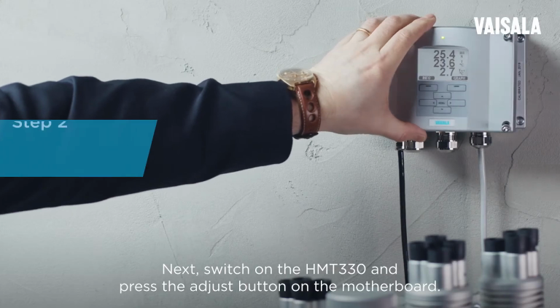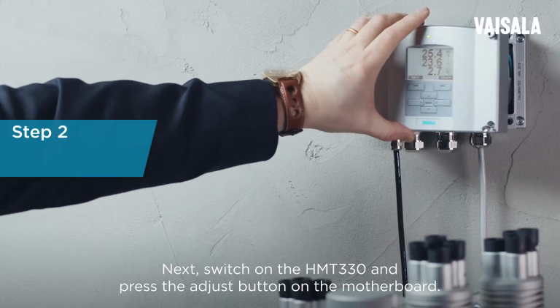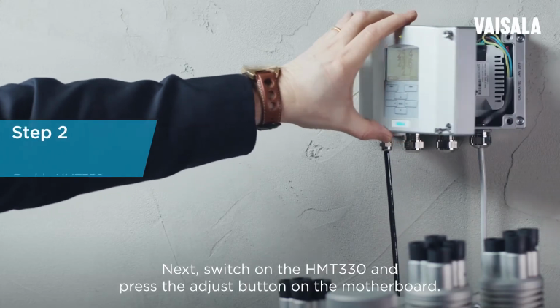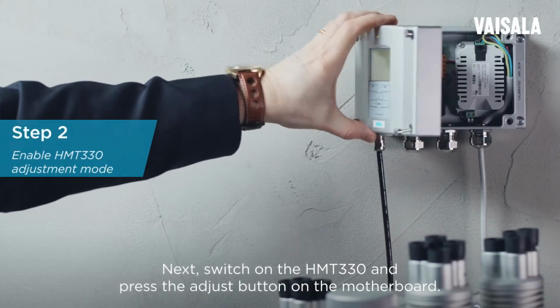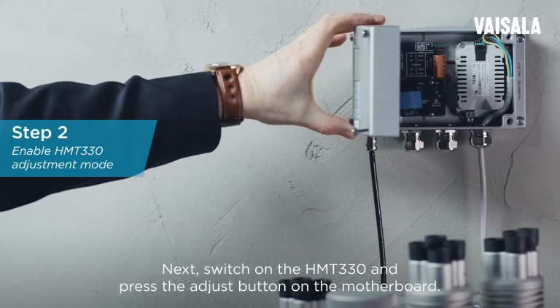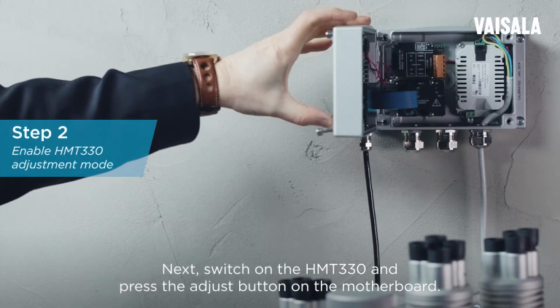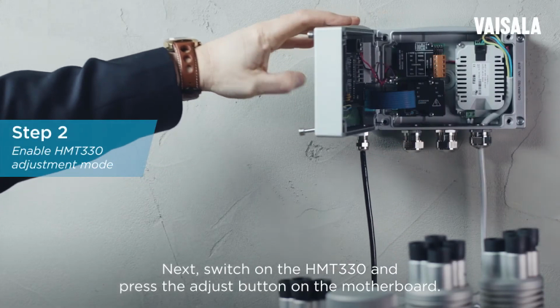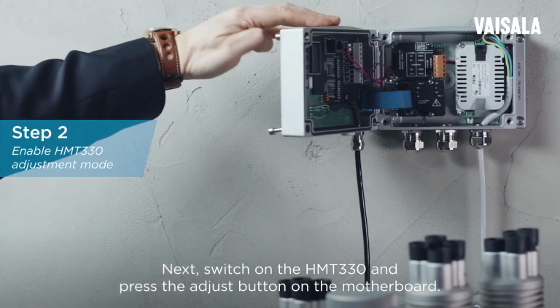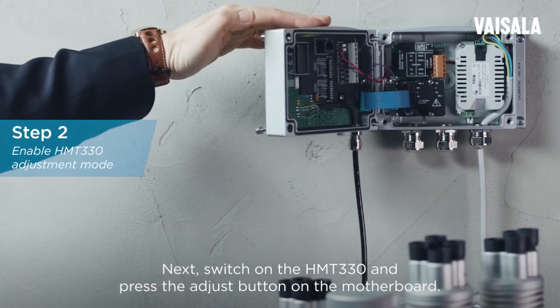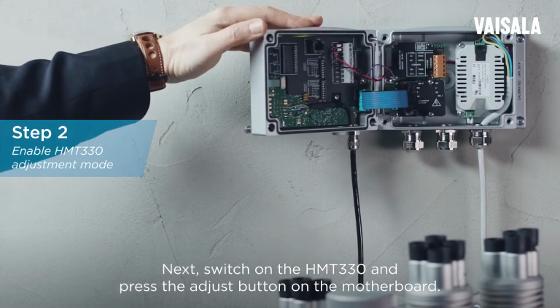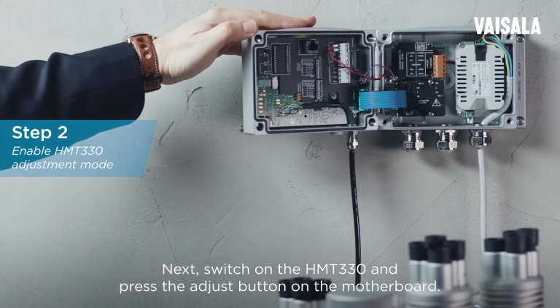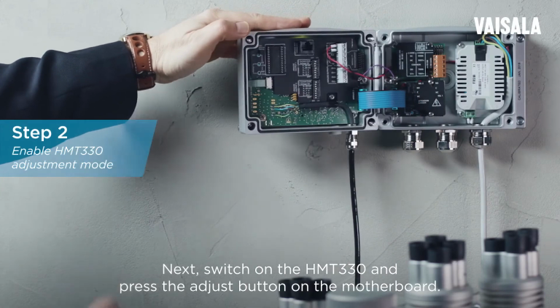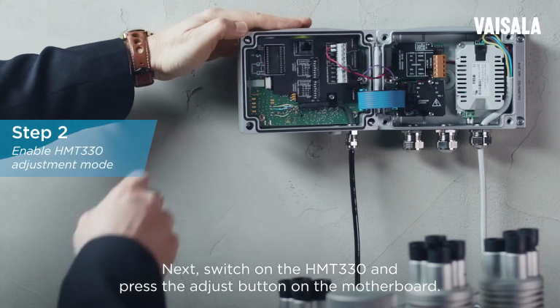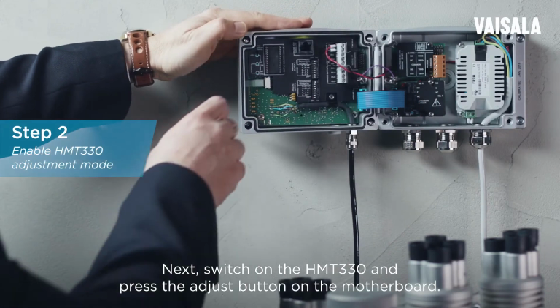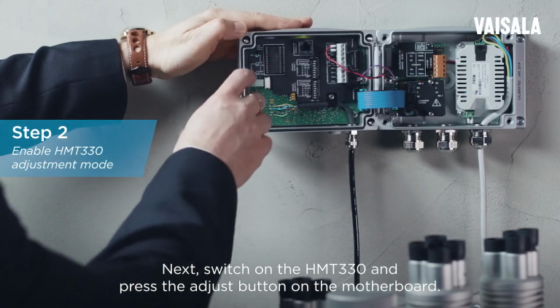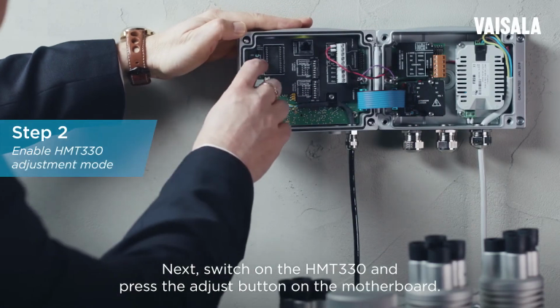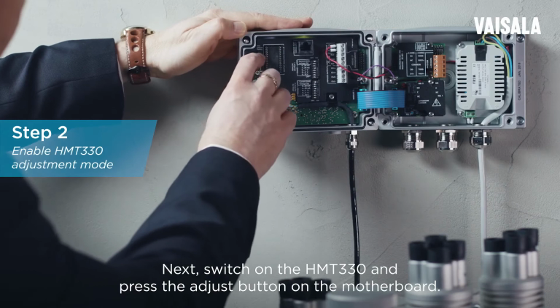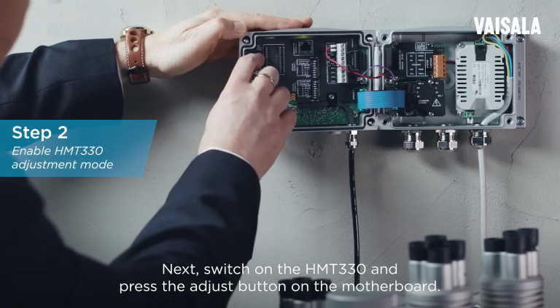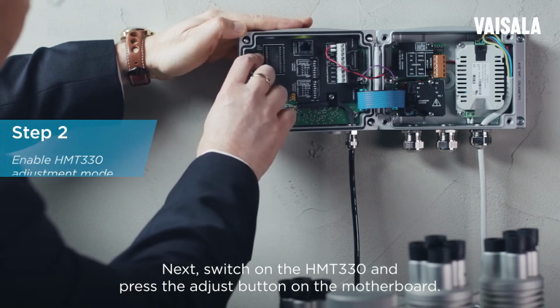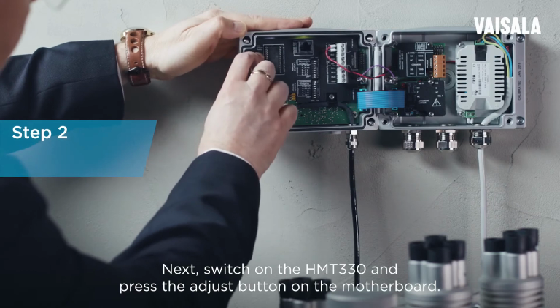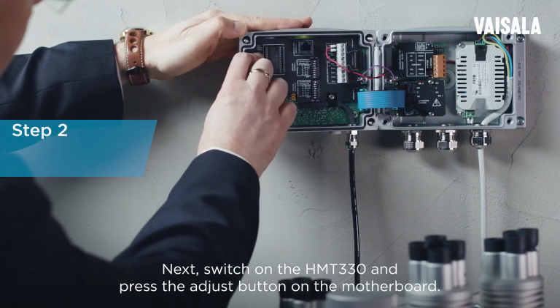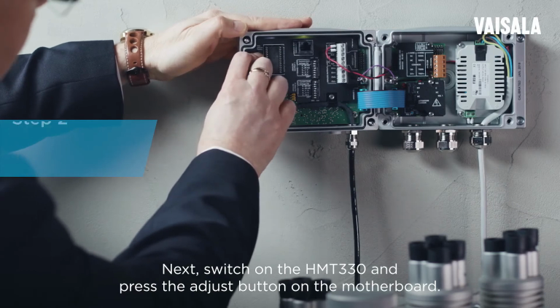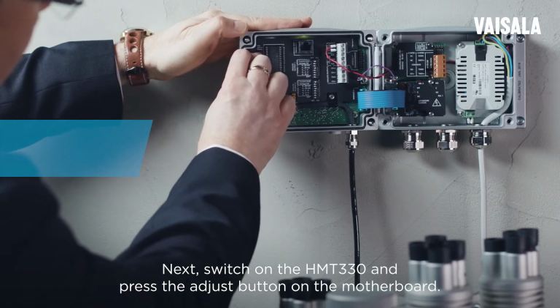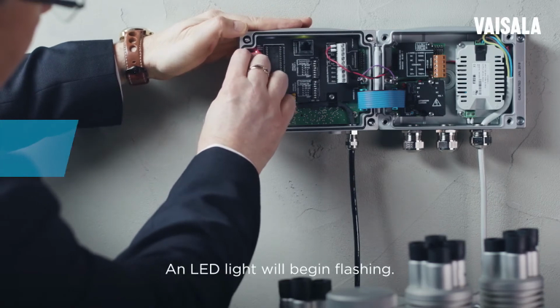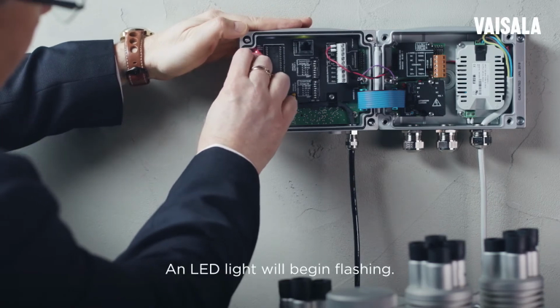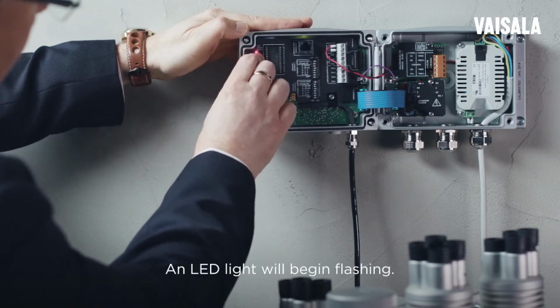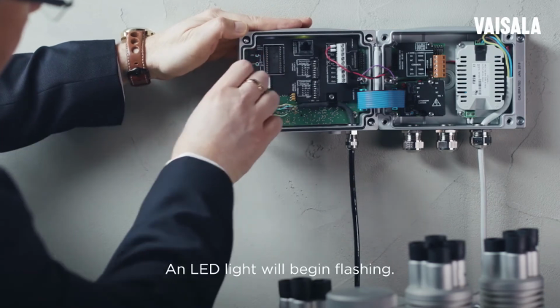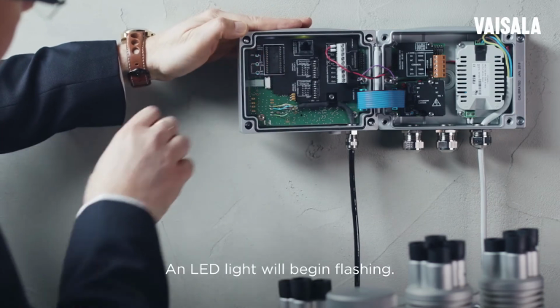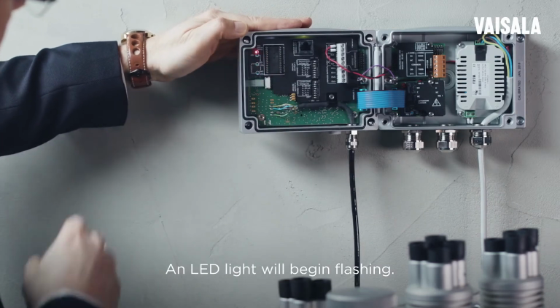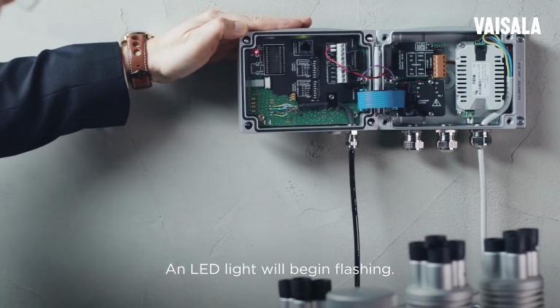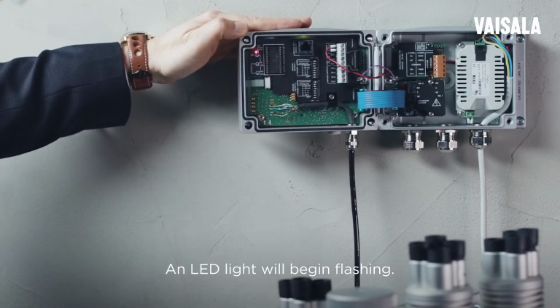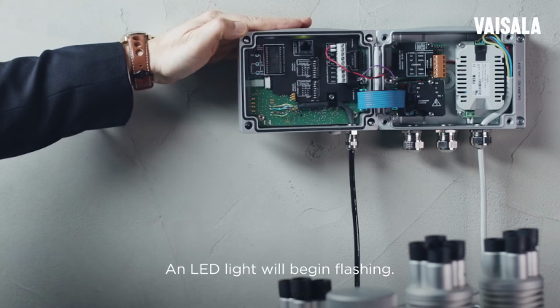Switch on the HMT-330 and press the adjust button on the motherboard. An LED light will begin flashing.